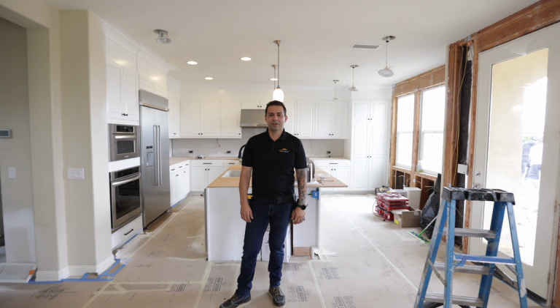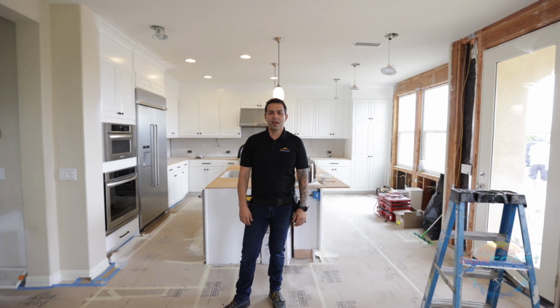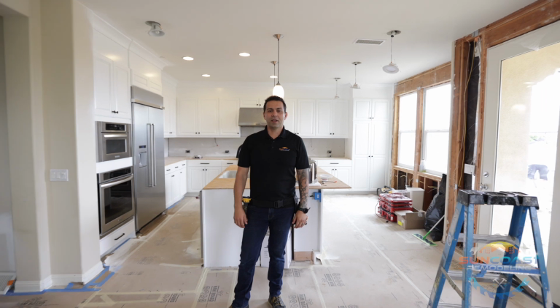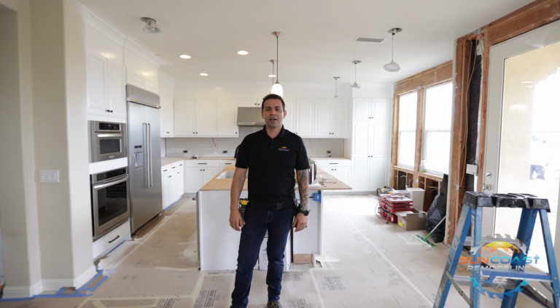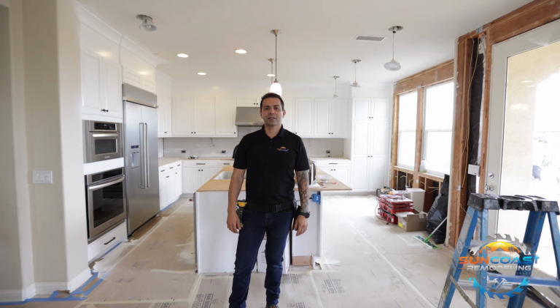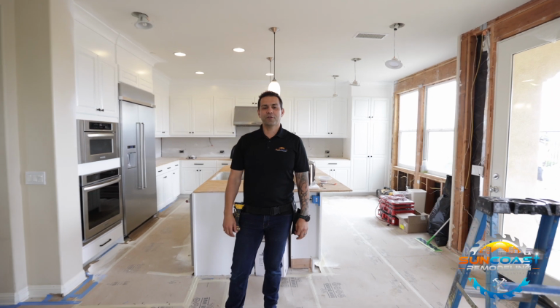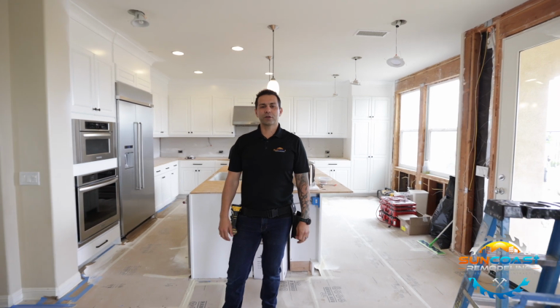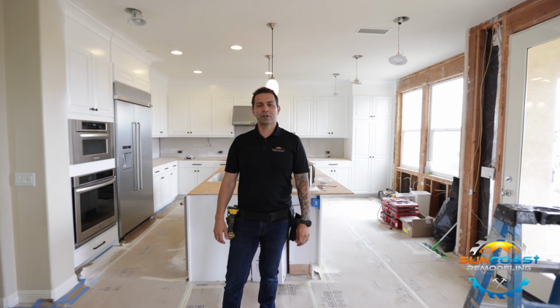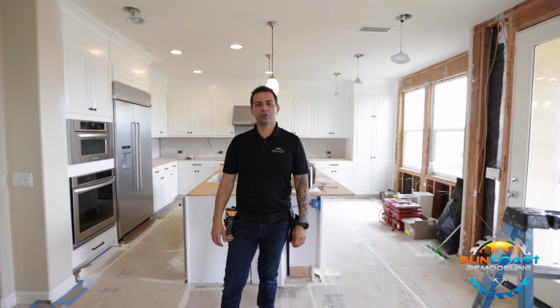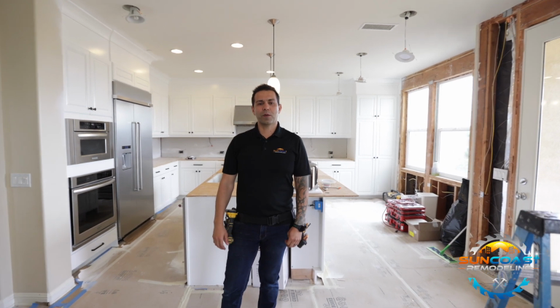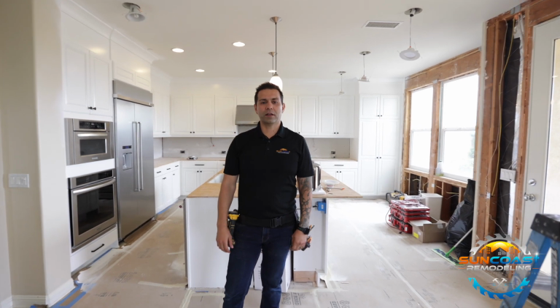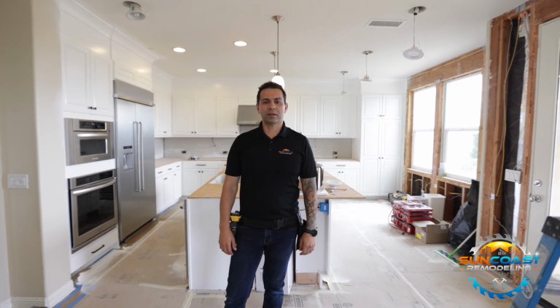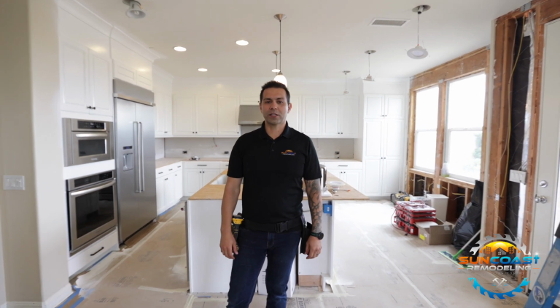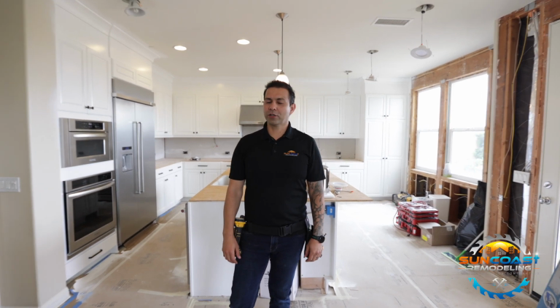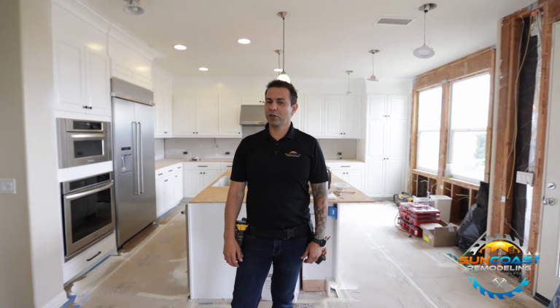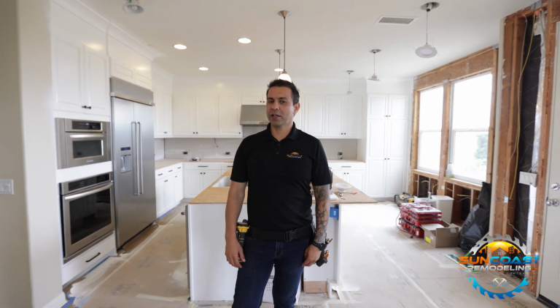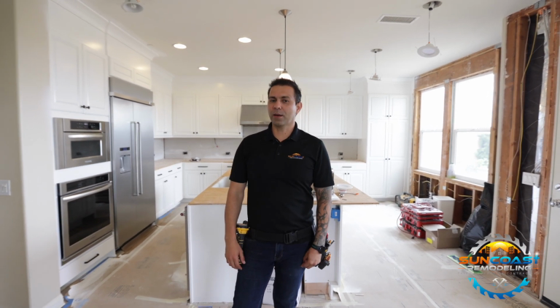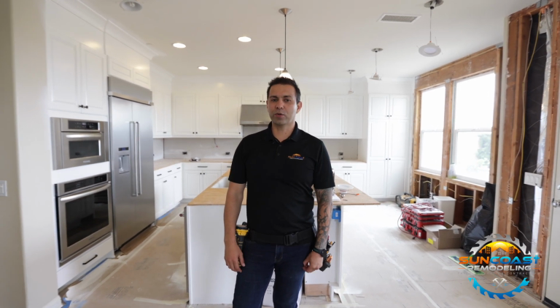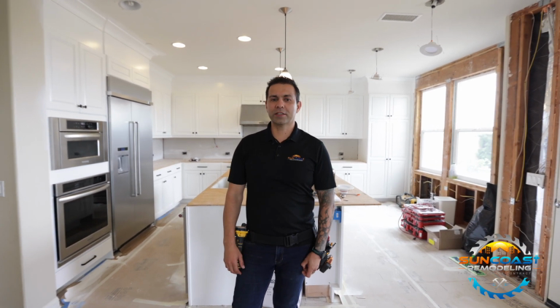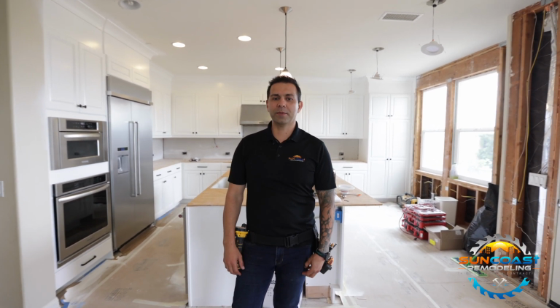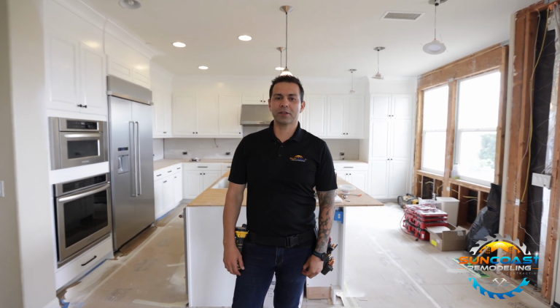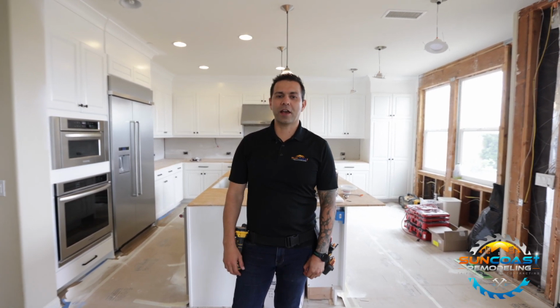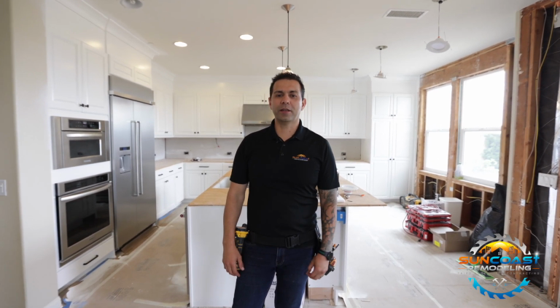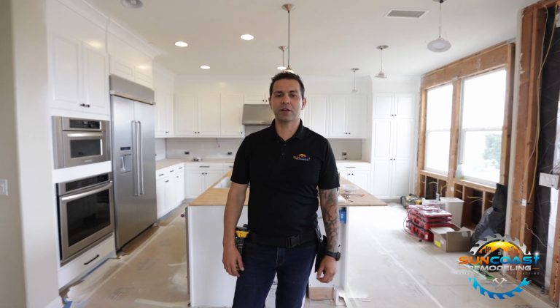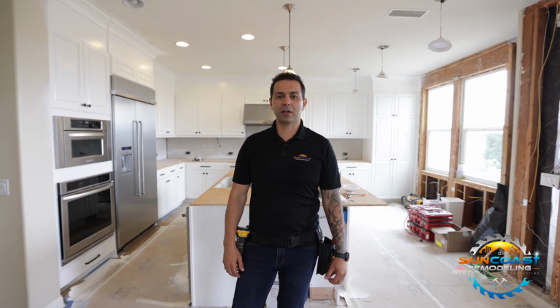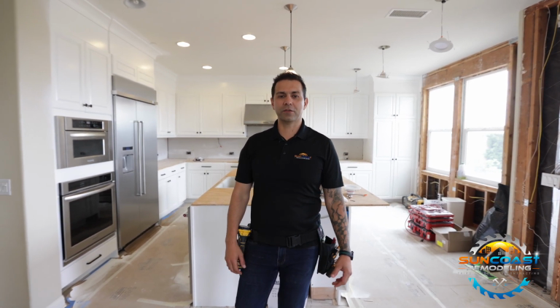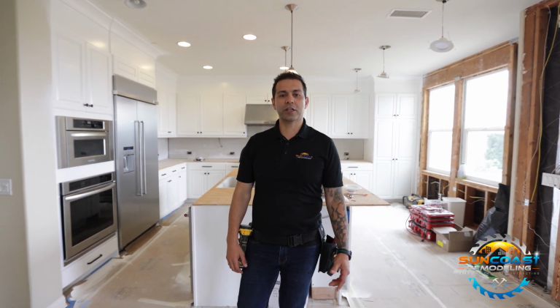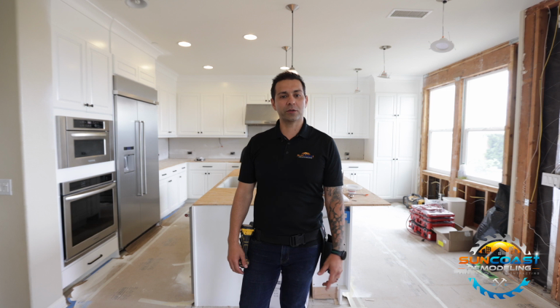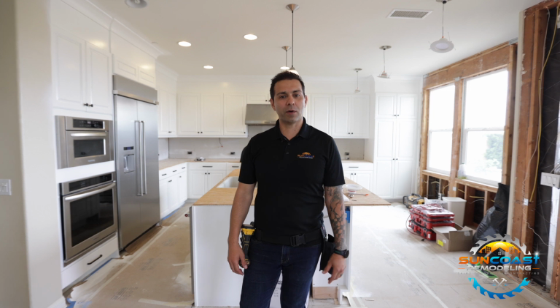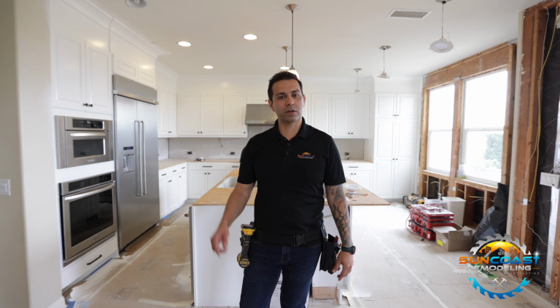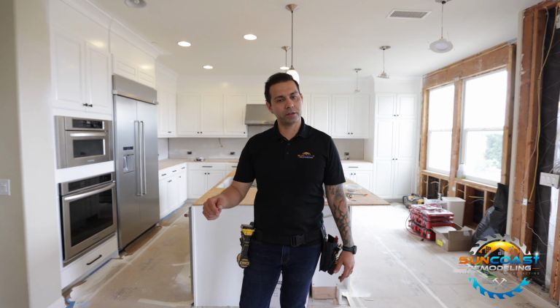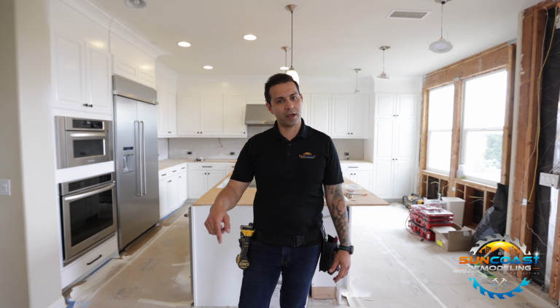Hey guys, this is Phil with Suncoast Remodeling. I just want to show you guys a couple quick tips on how to keep the cost of your kitchen remodel down.